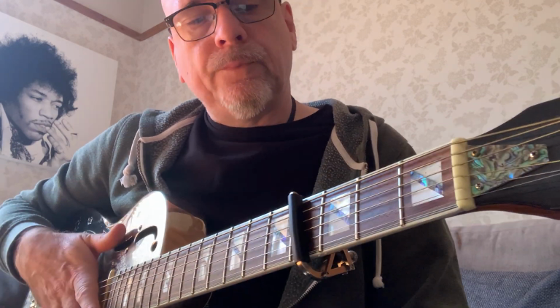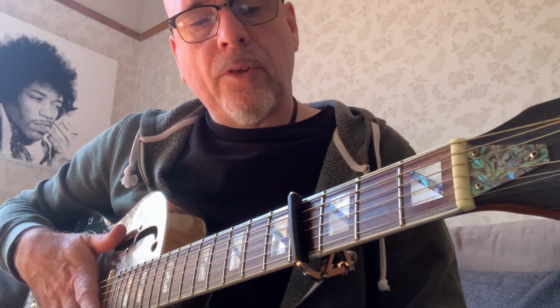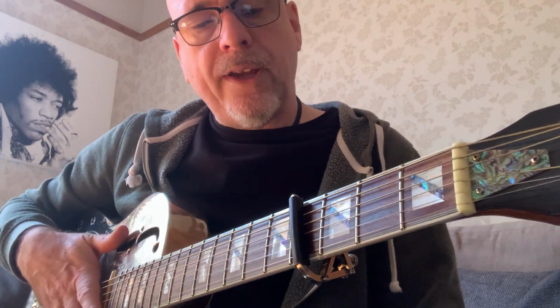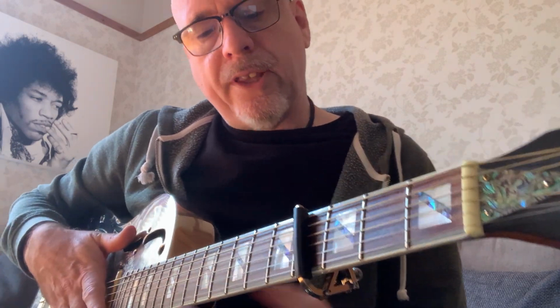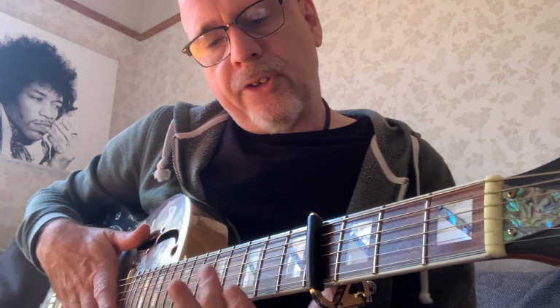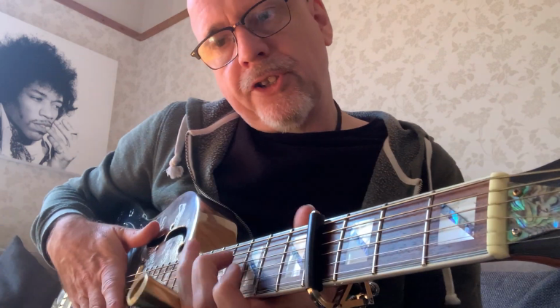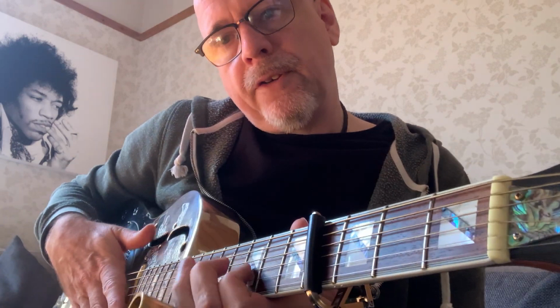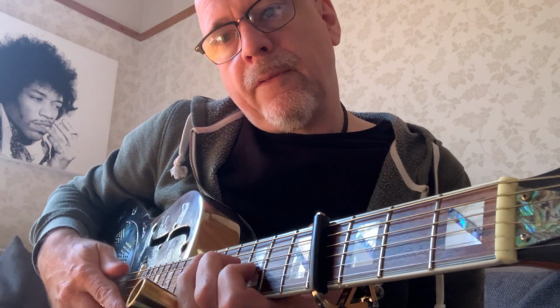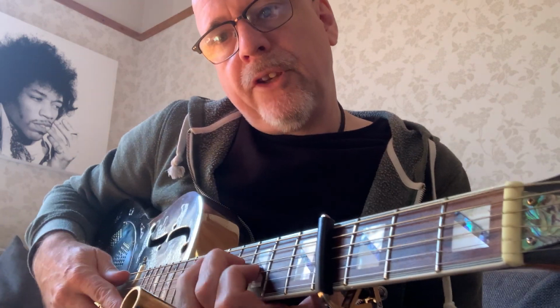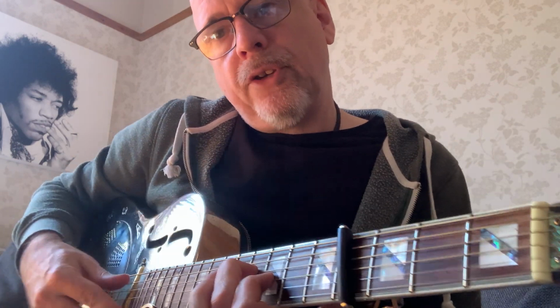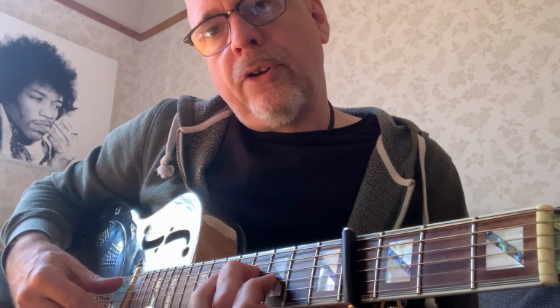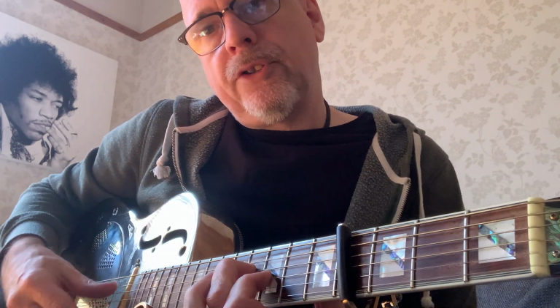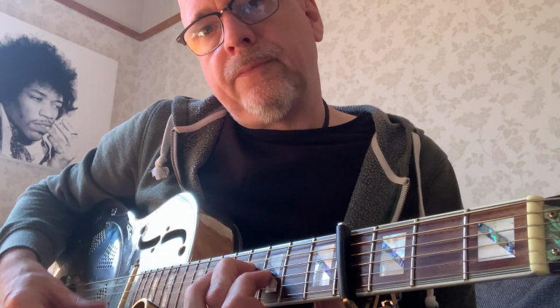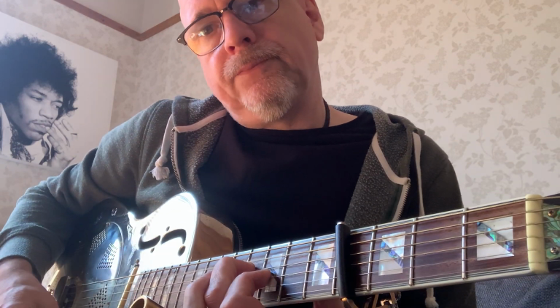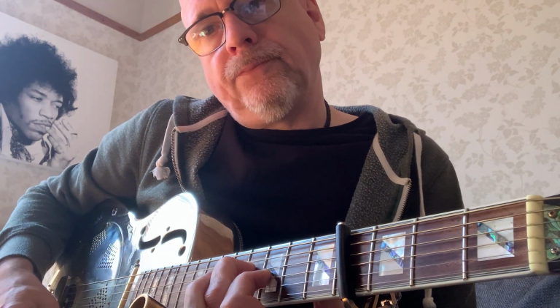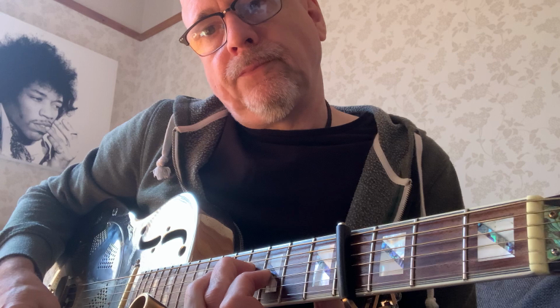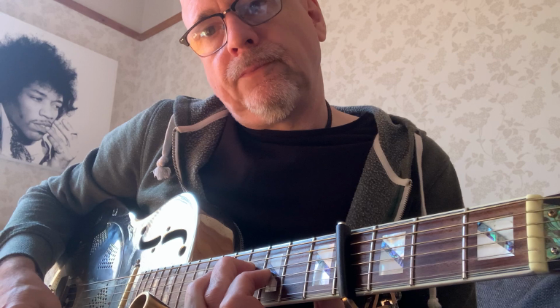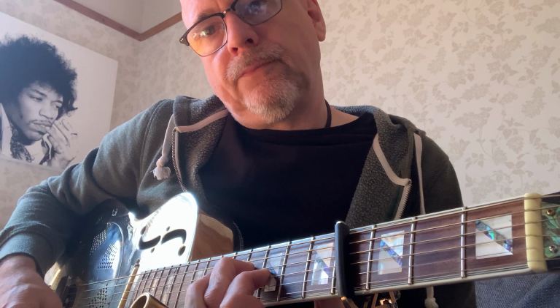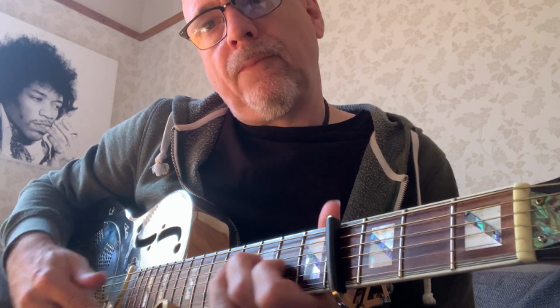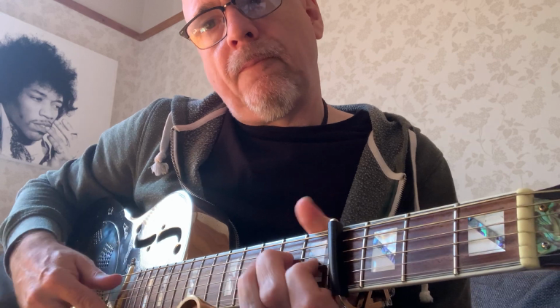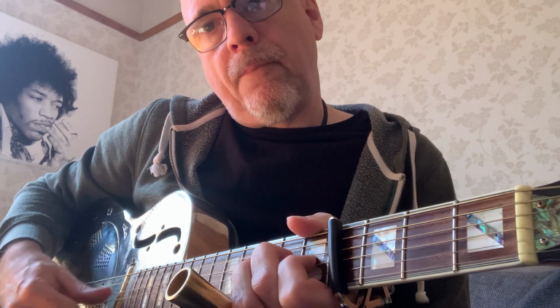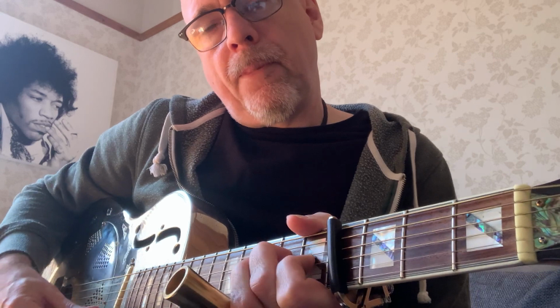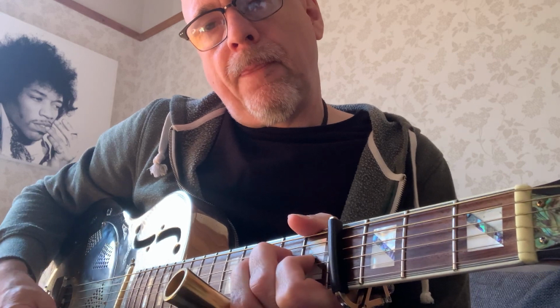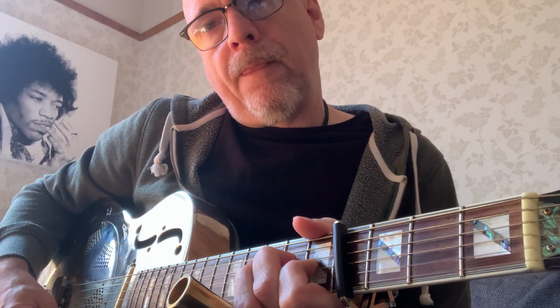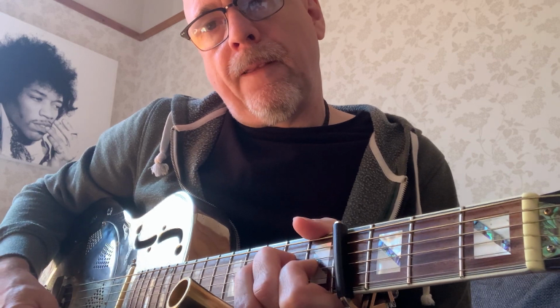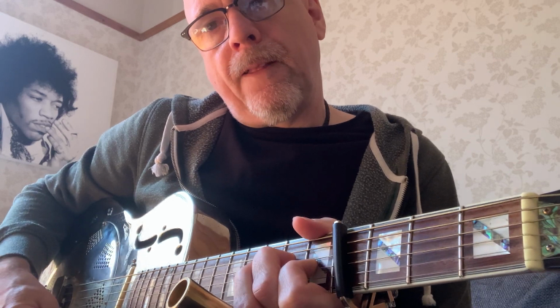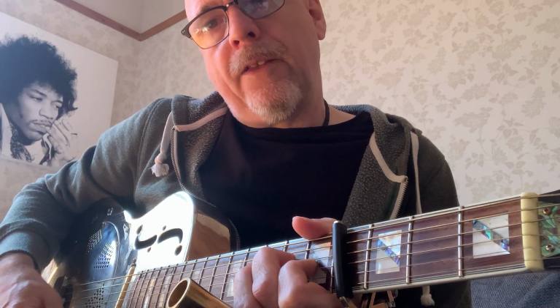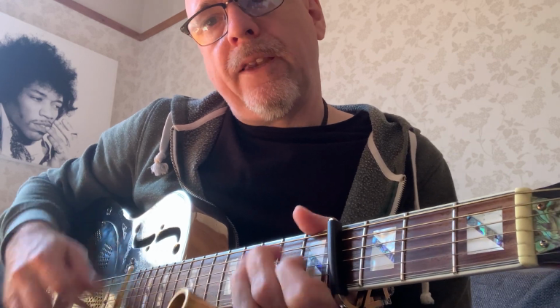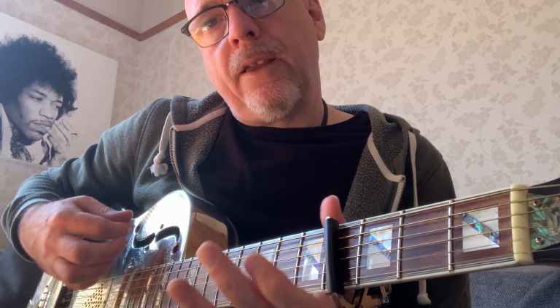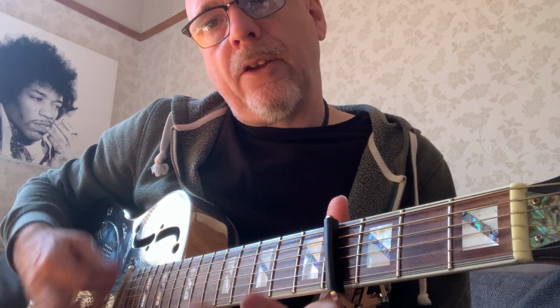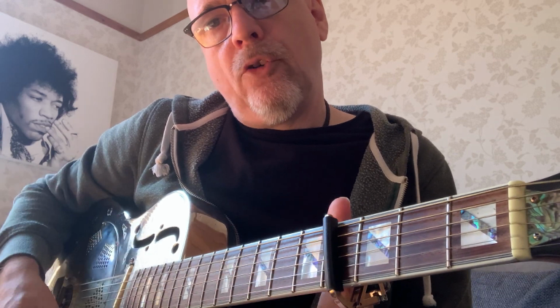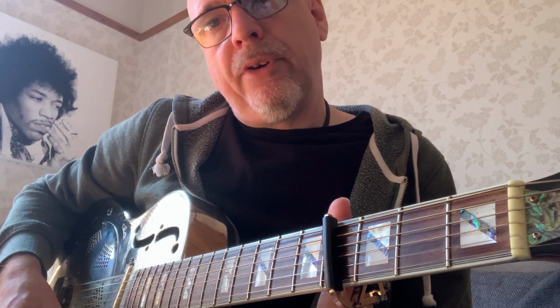All right, that's the introduction — these two chords. Then open.